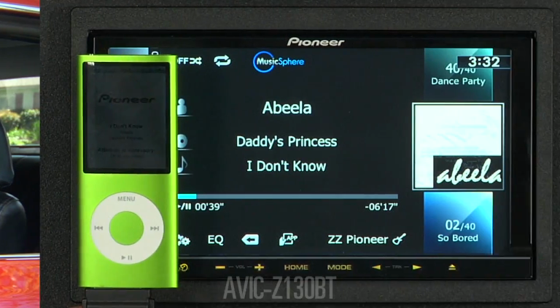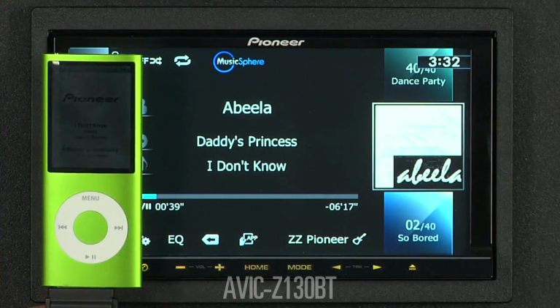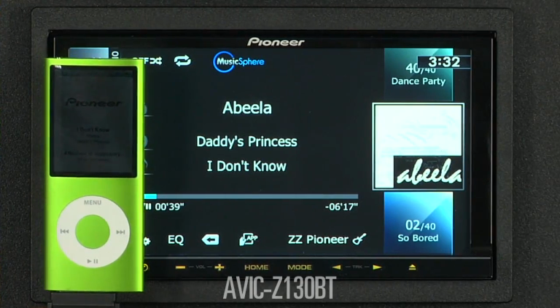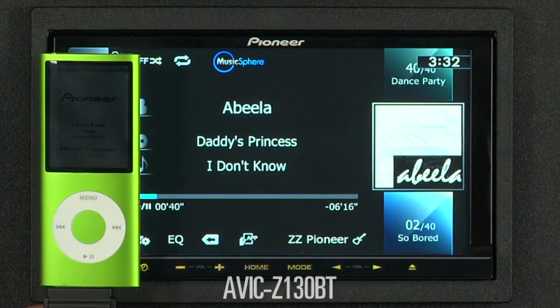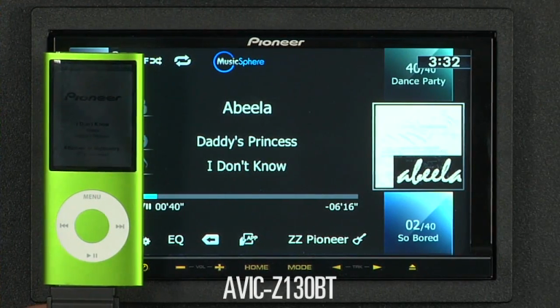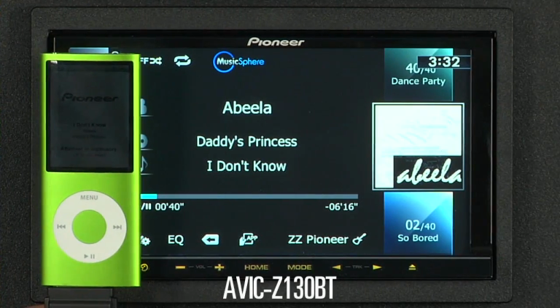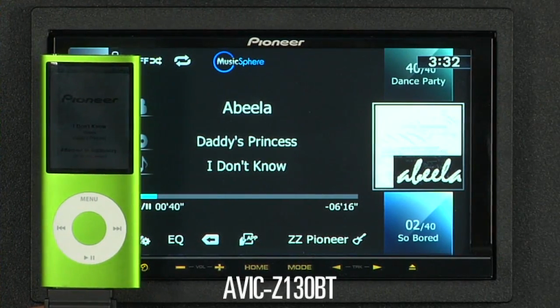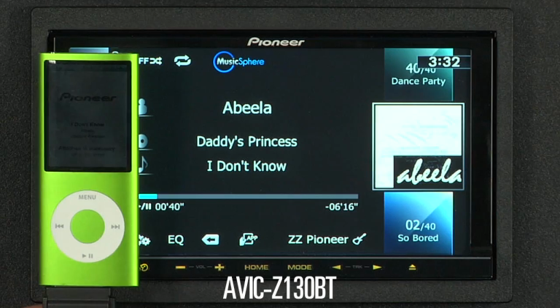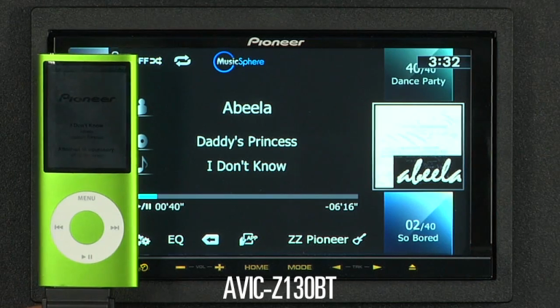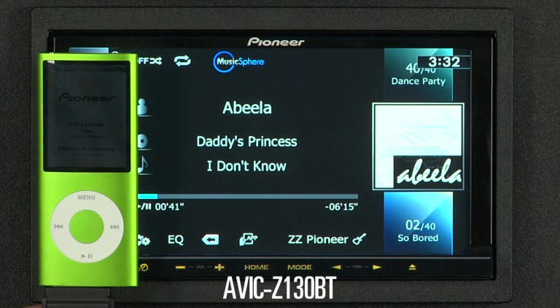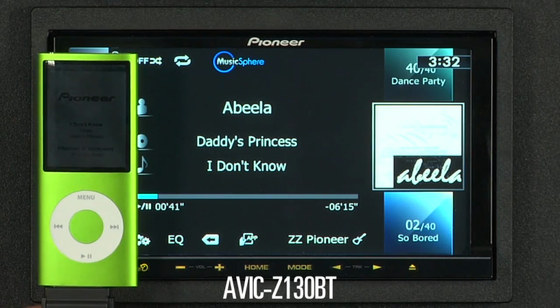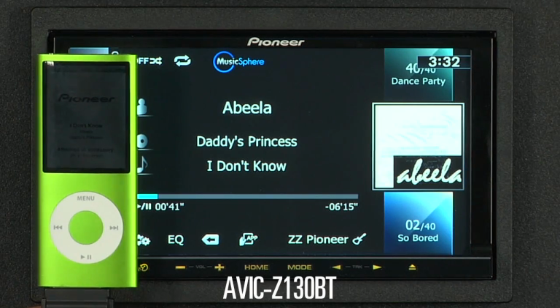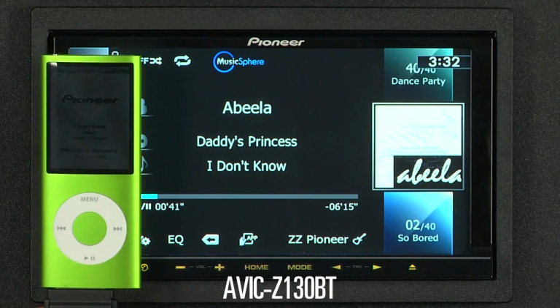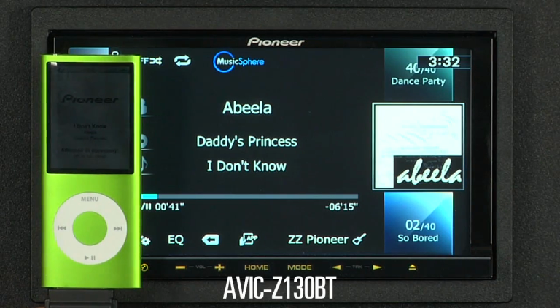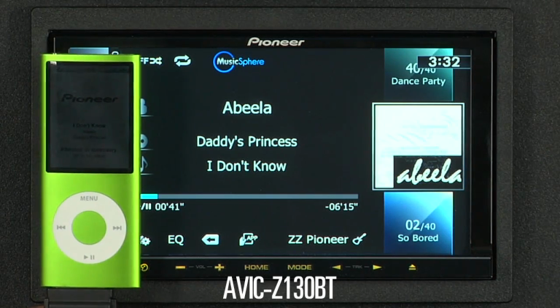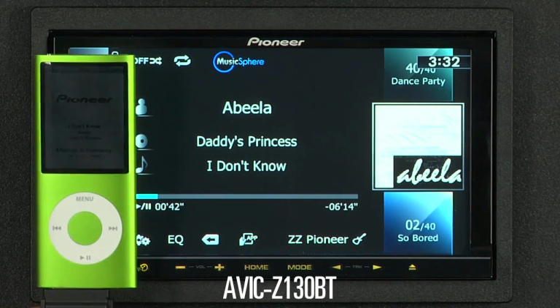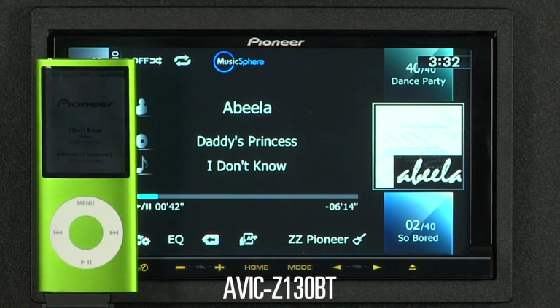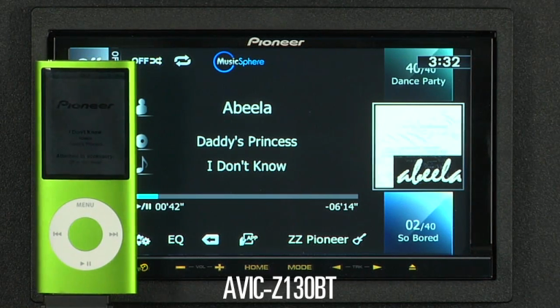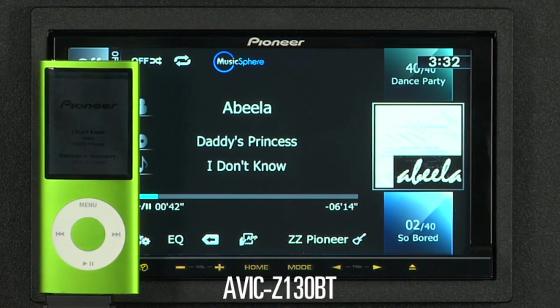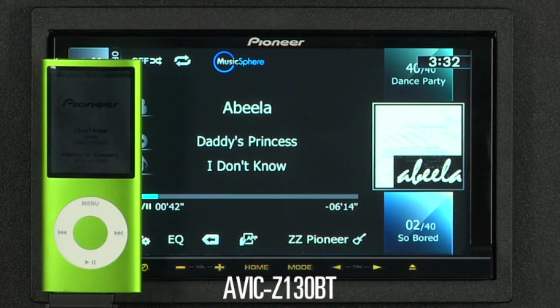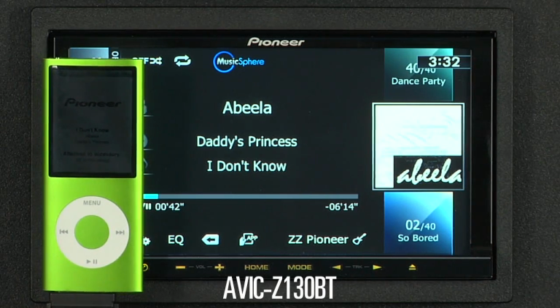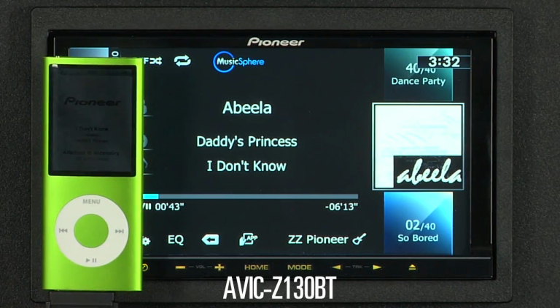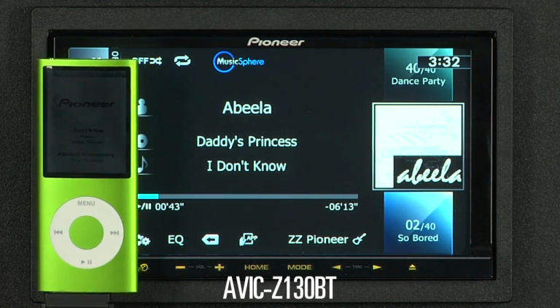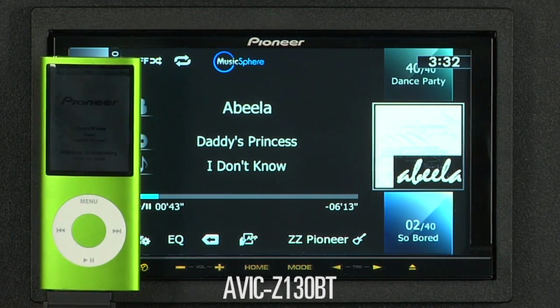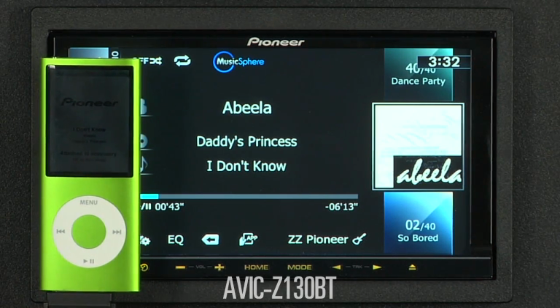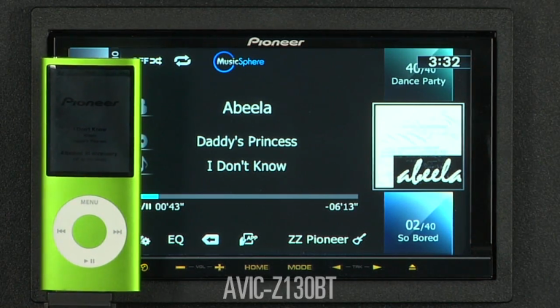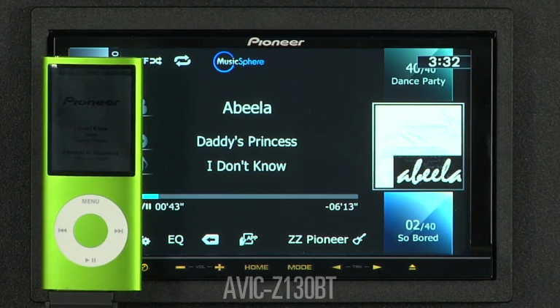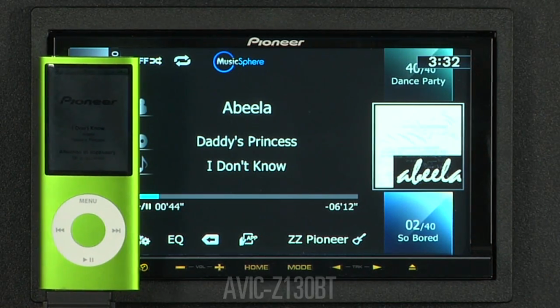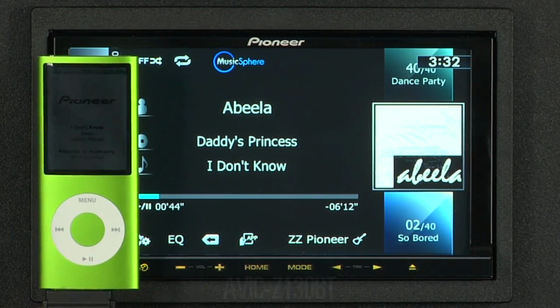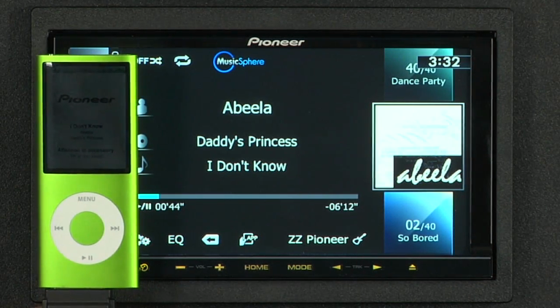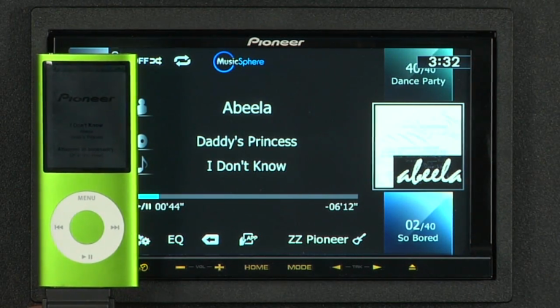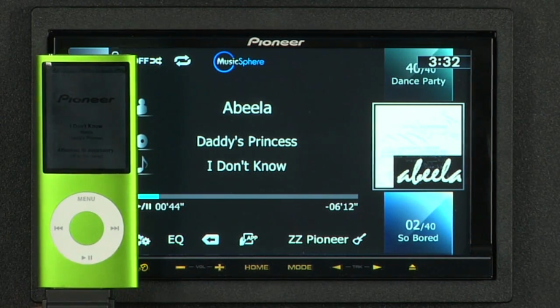Sometimes your passenger wants to play DJ. They want to pick up the iPod and pick the song that they want to play.